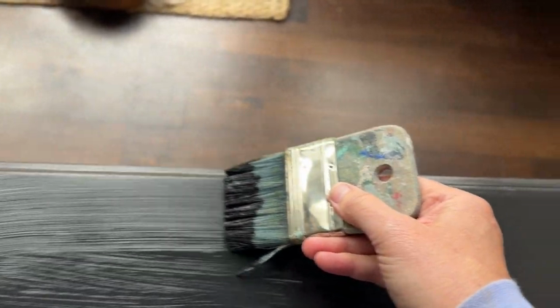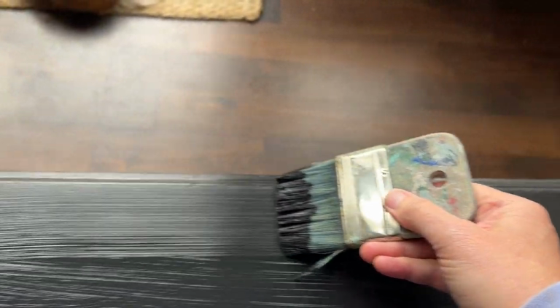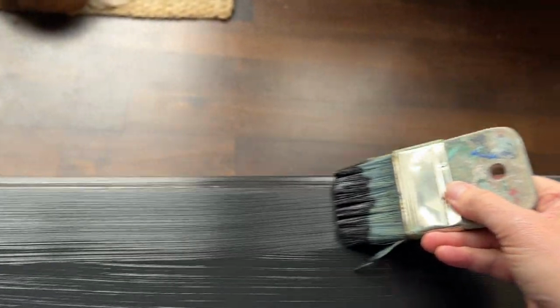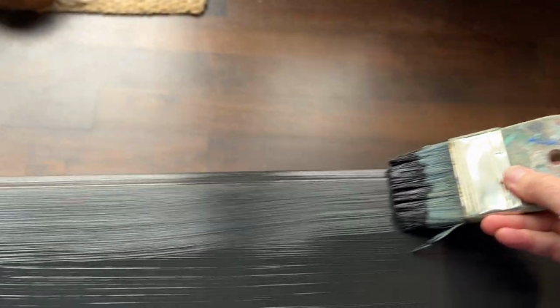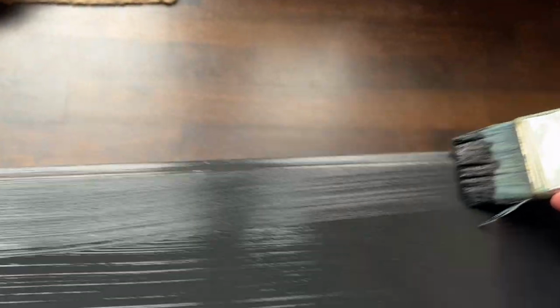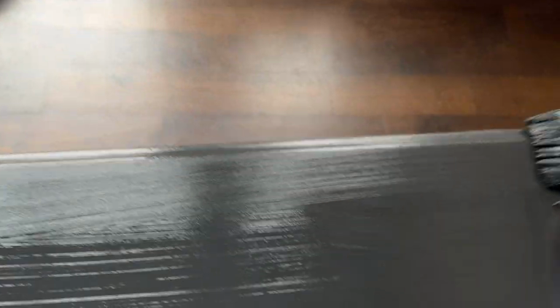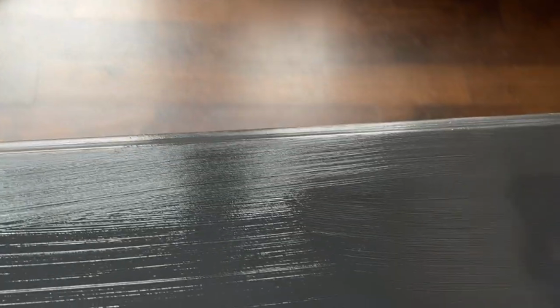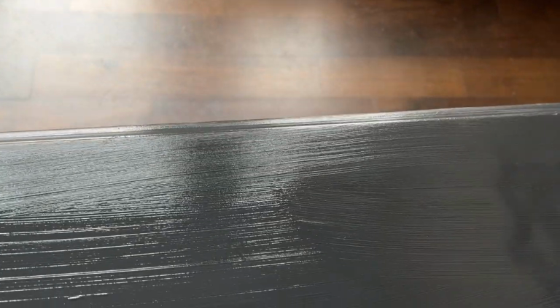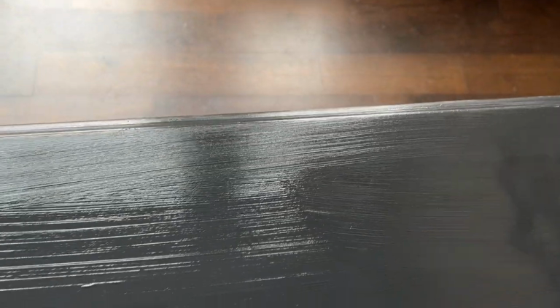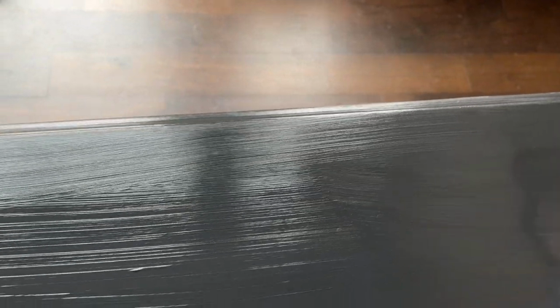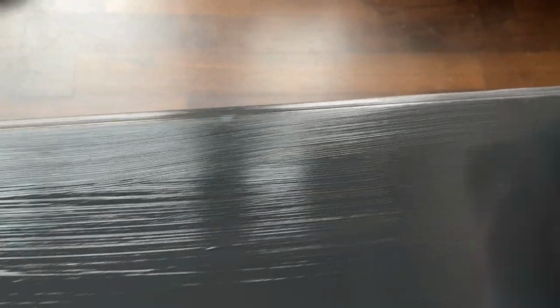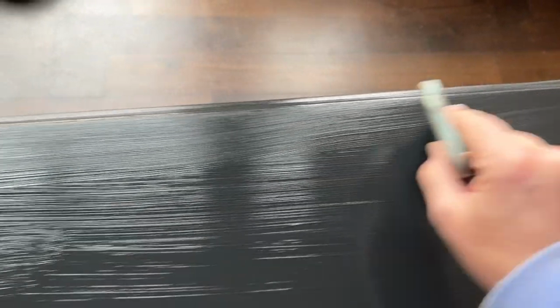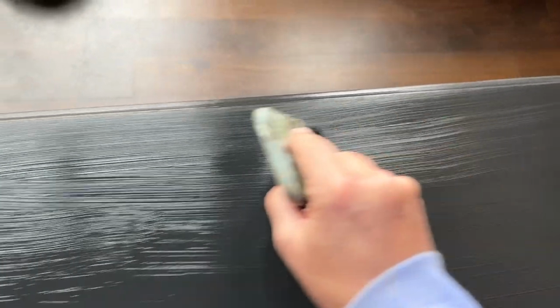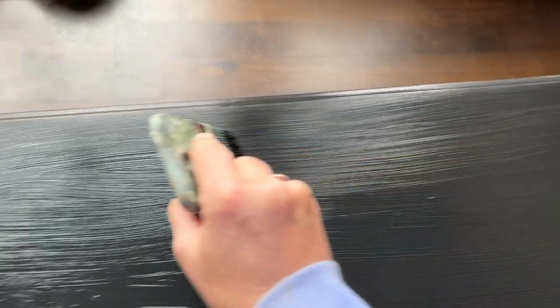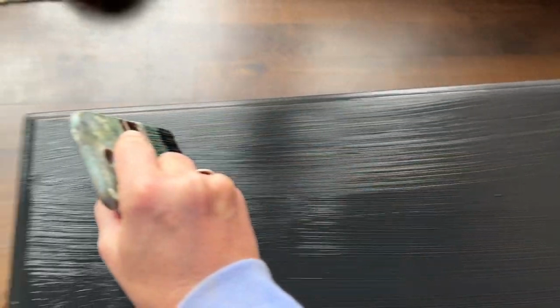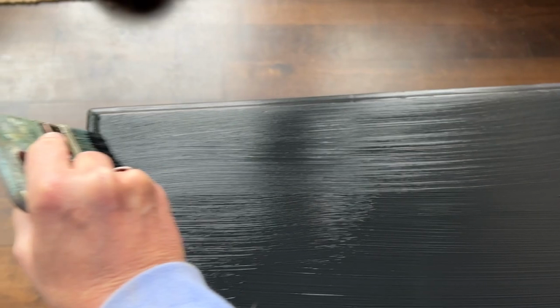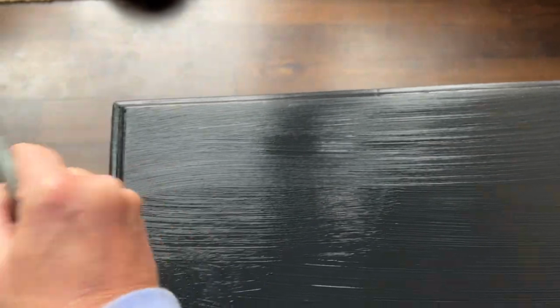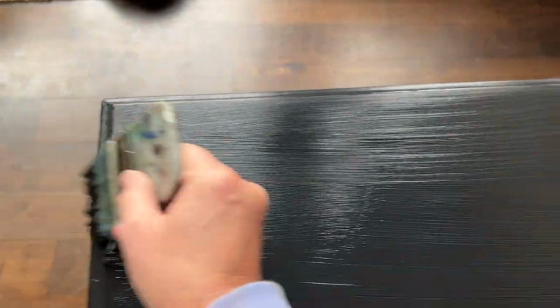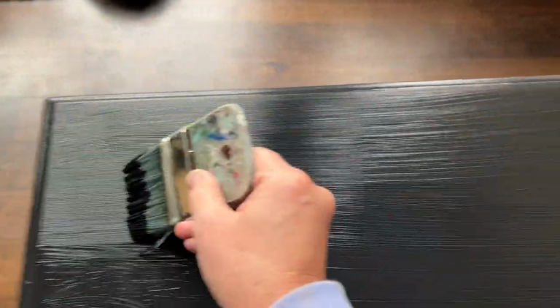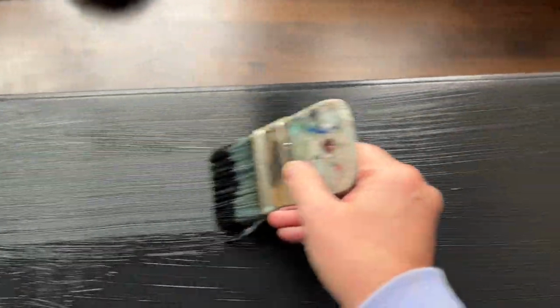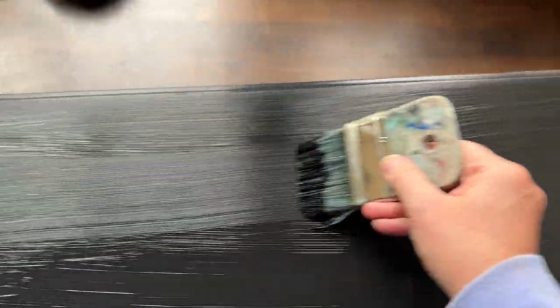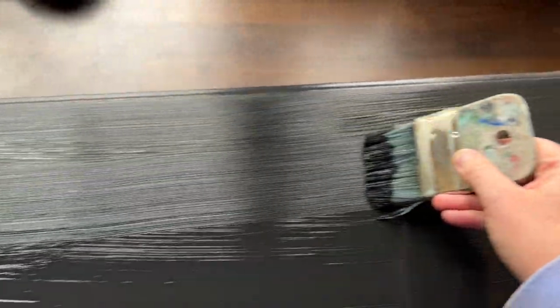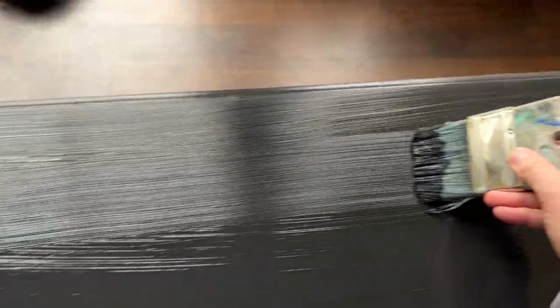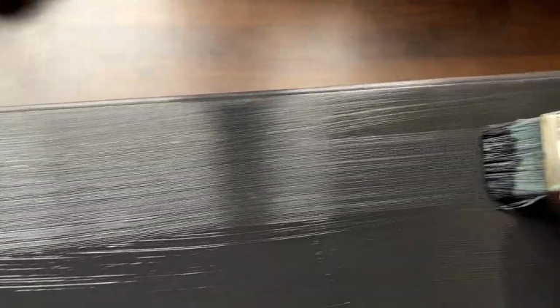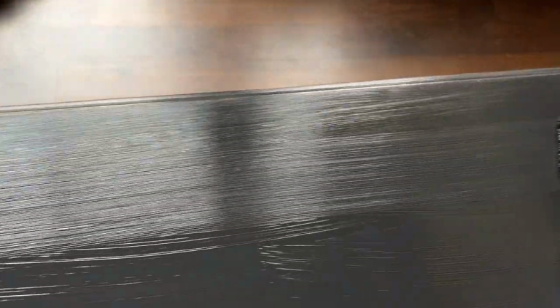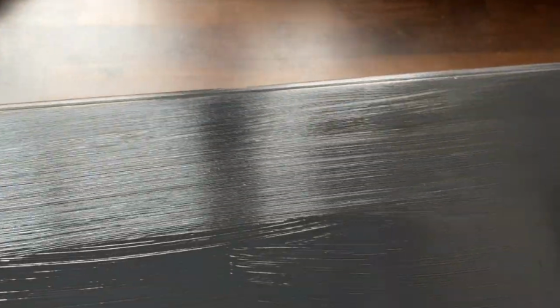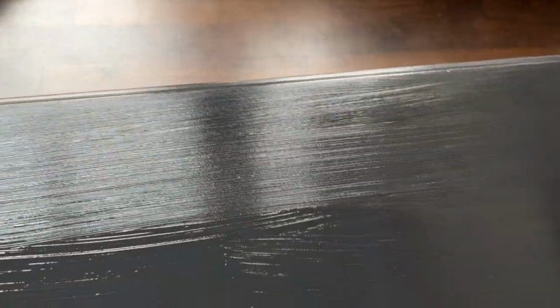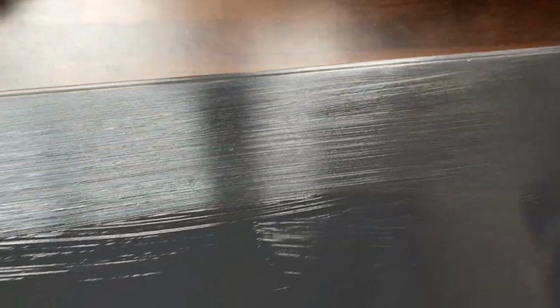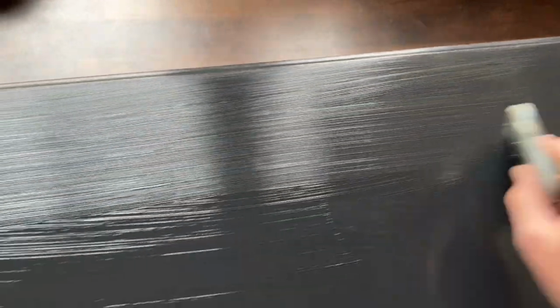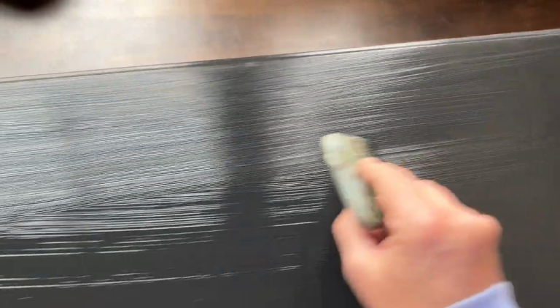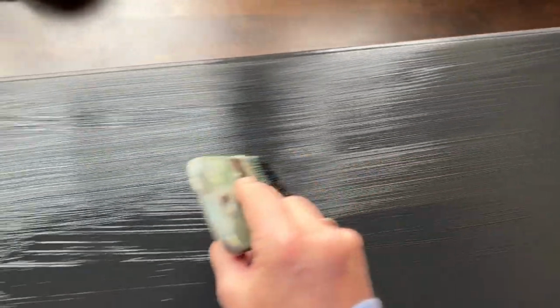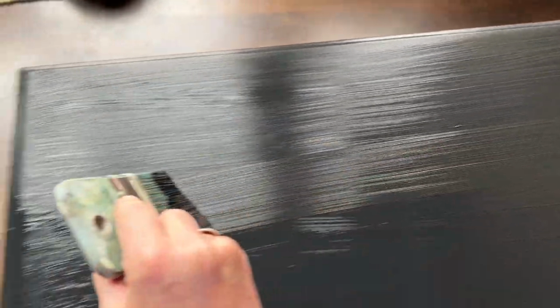On that second coat, especially when I'm doing tops of tables, I like to use long, even strokes for a smooth finish.